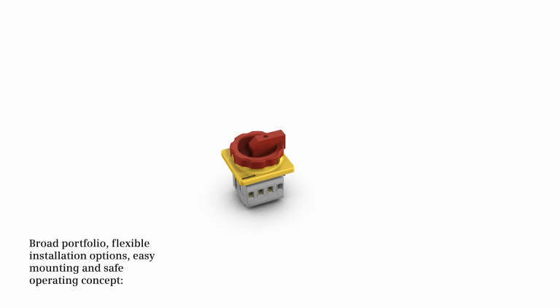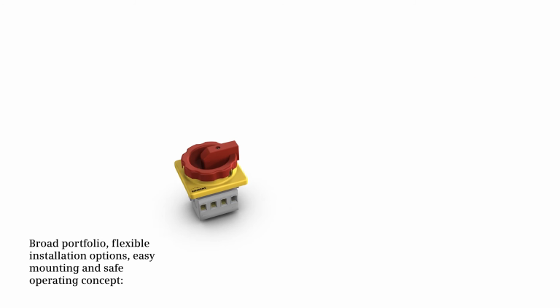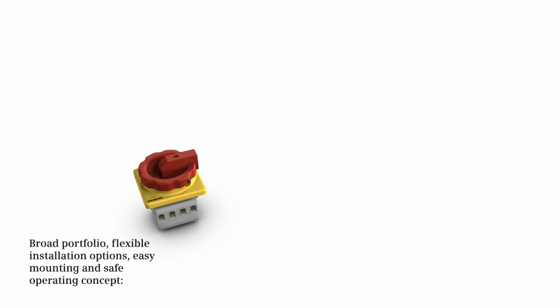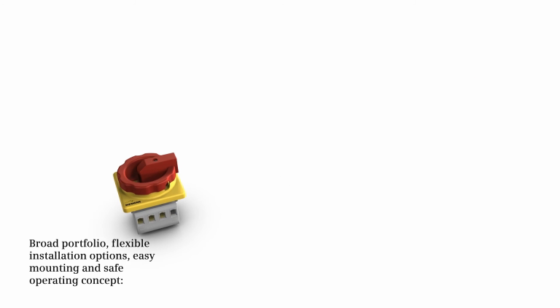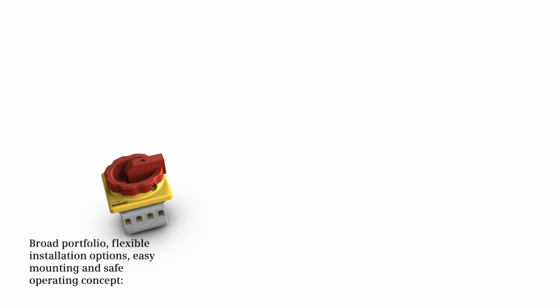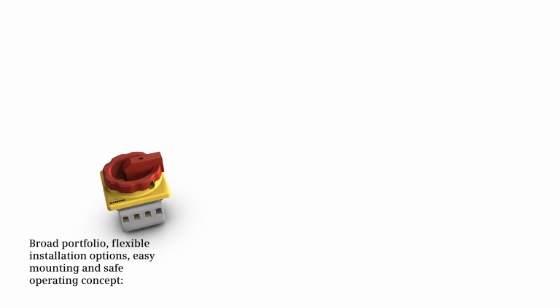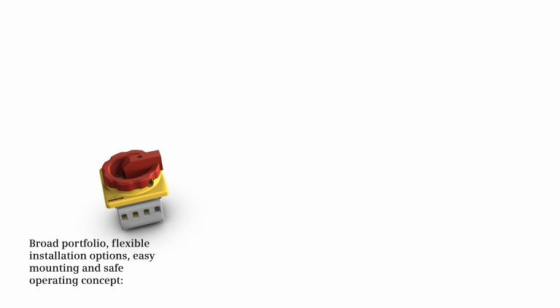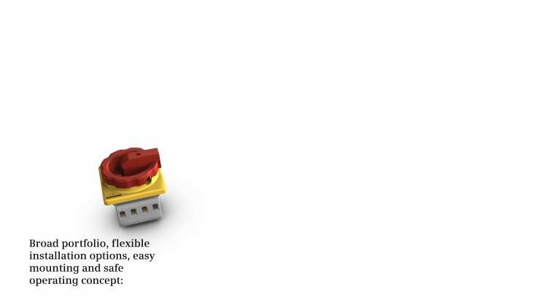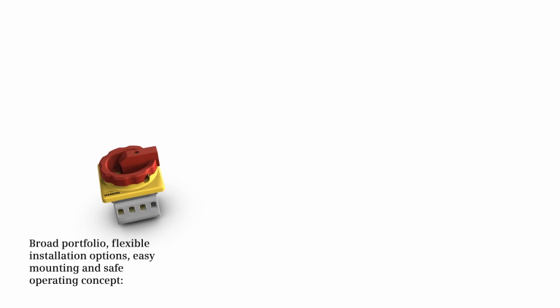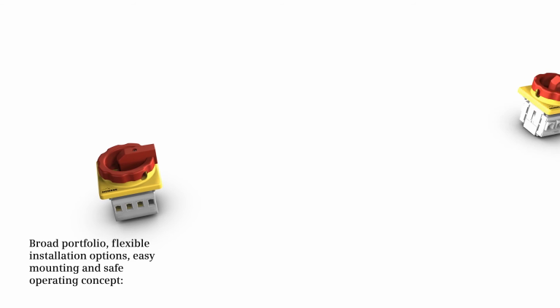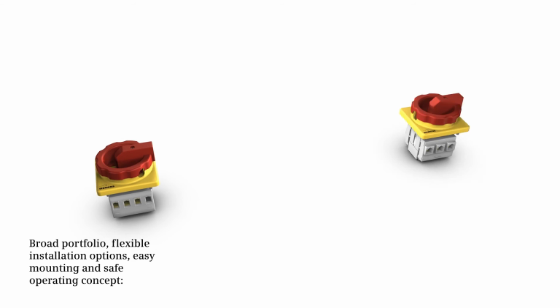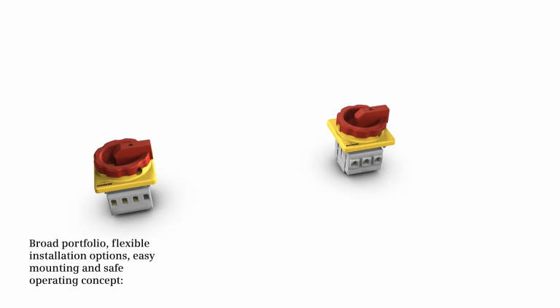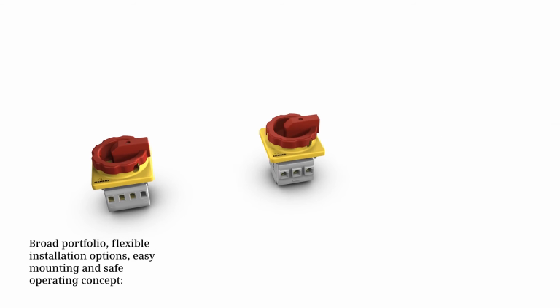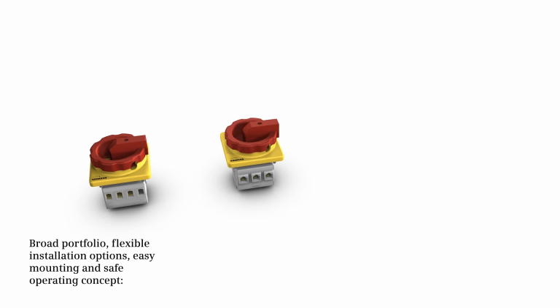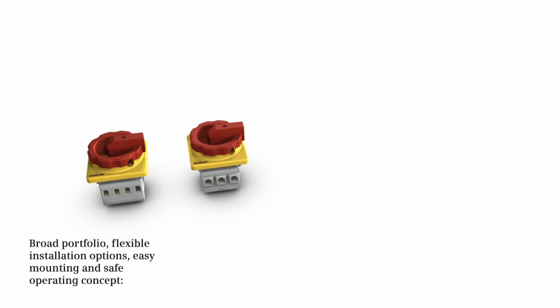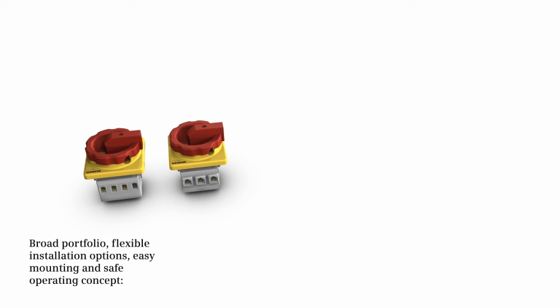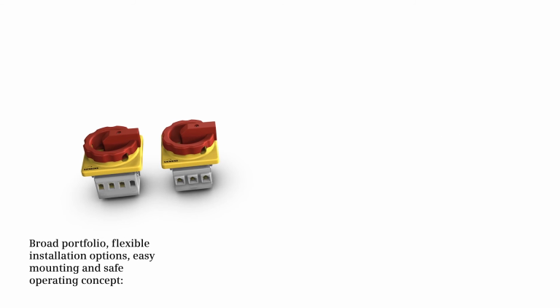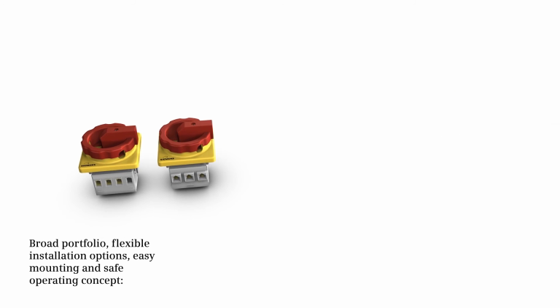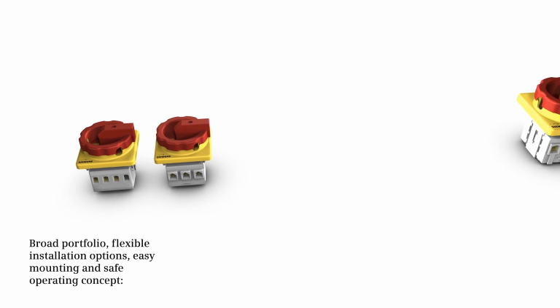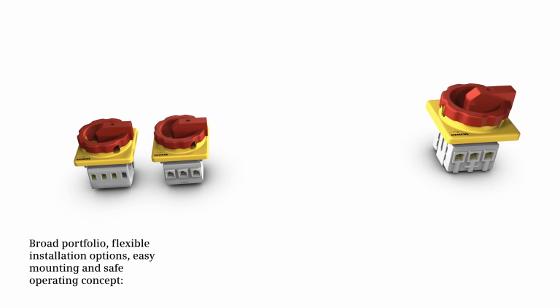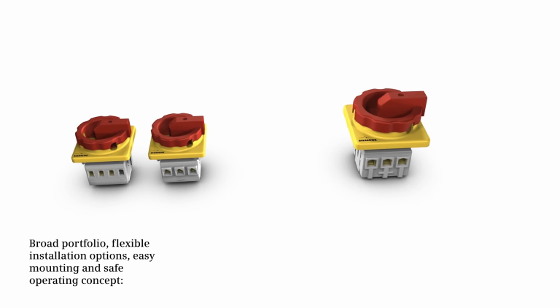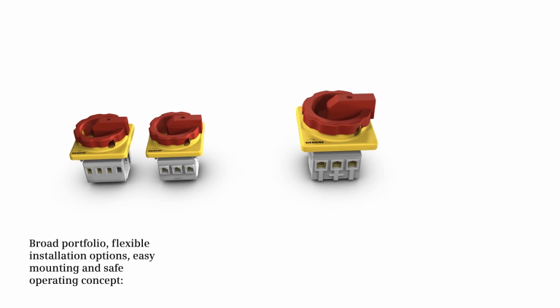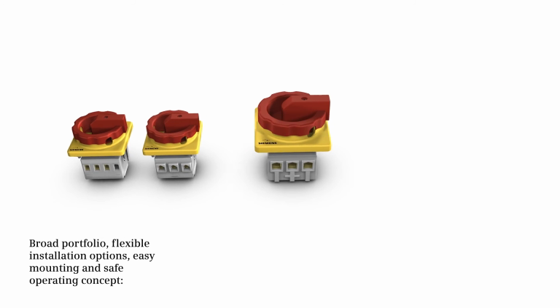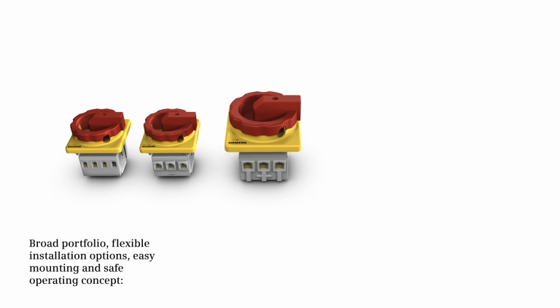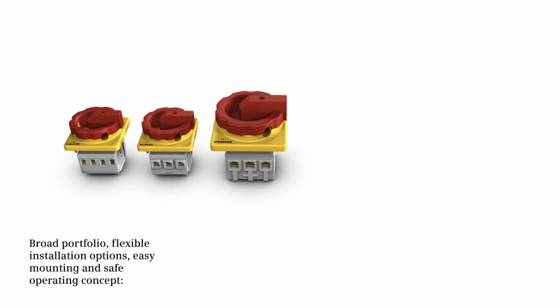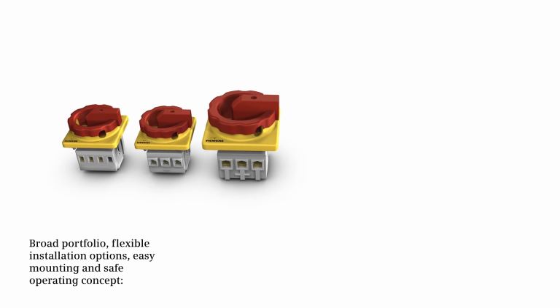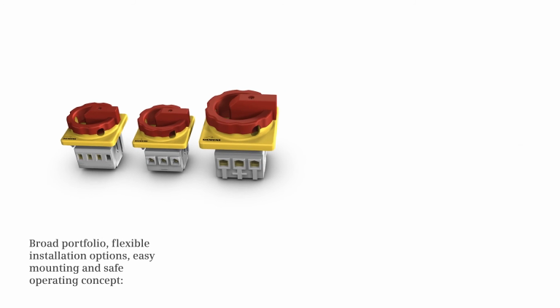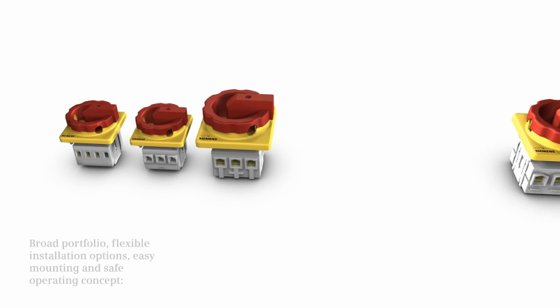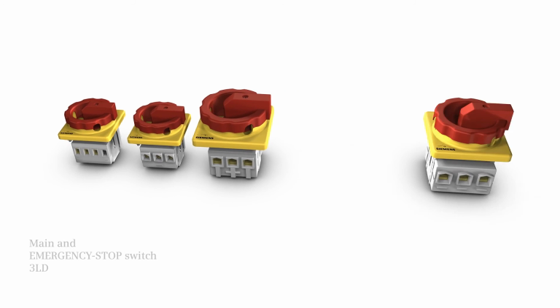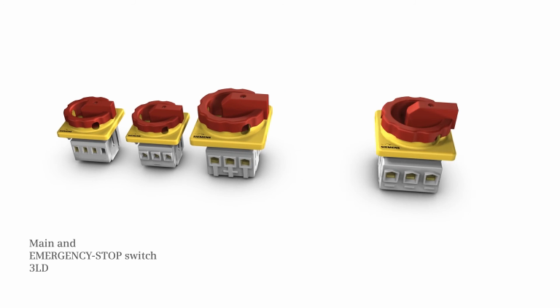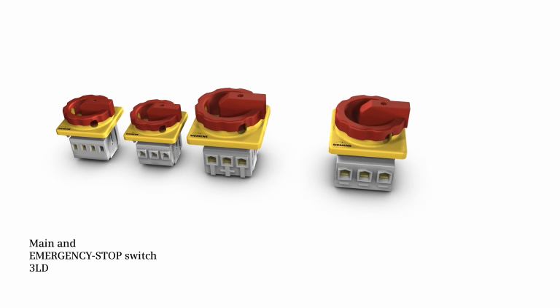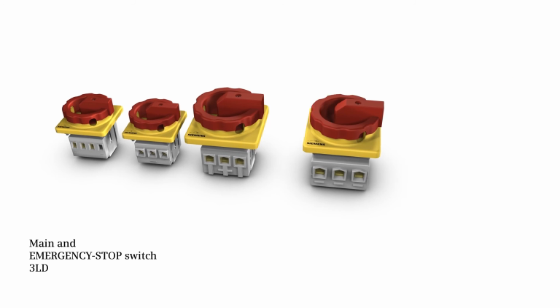Broad portfolio, flexible installation options, easy mounting, and a safe operating concept — that is the main and emergency stop switch 3LD.